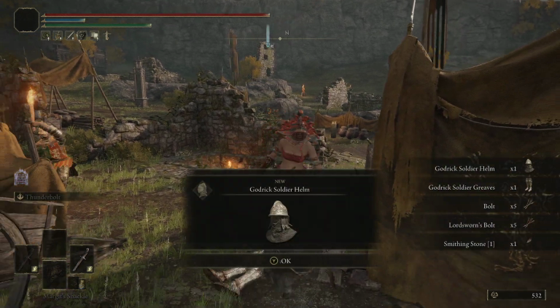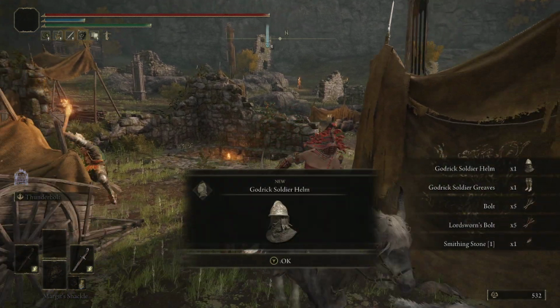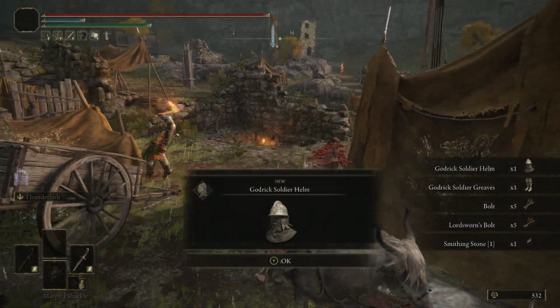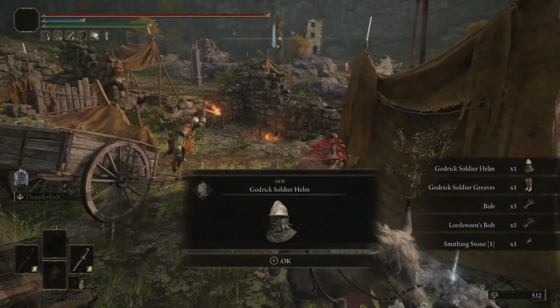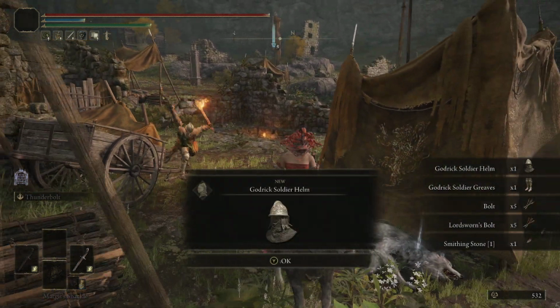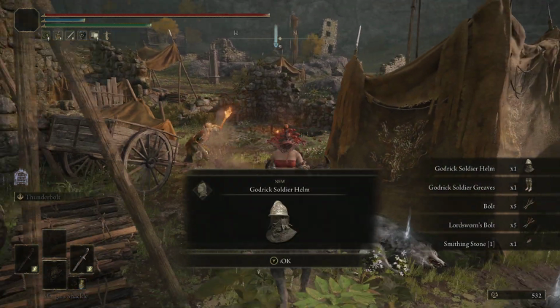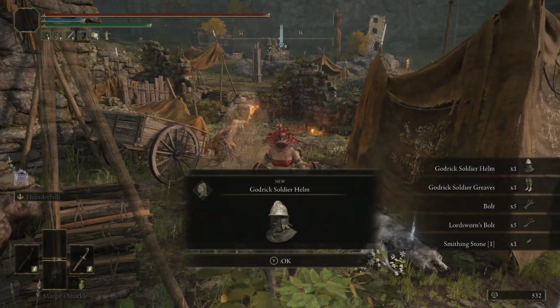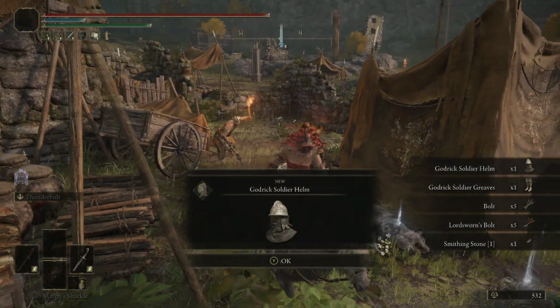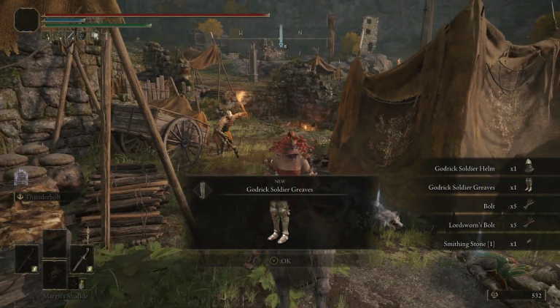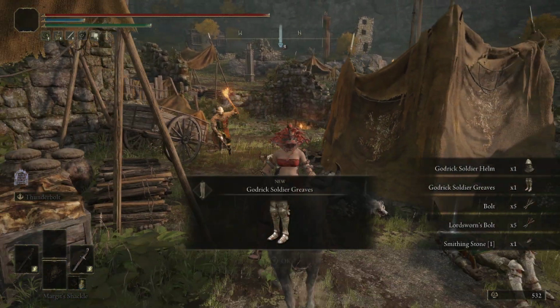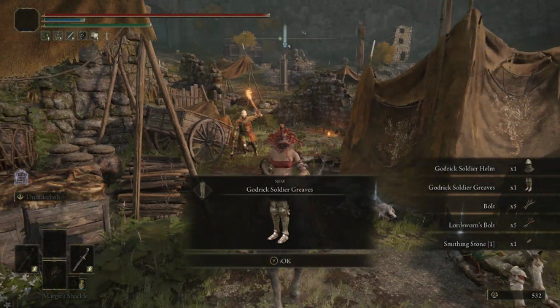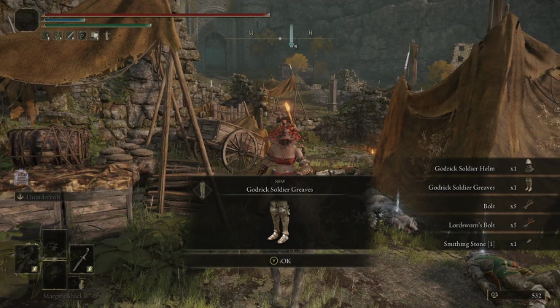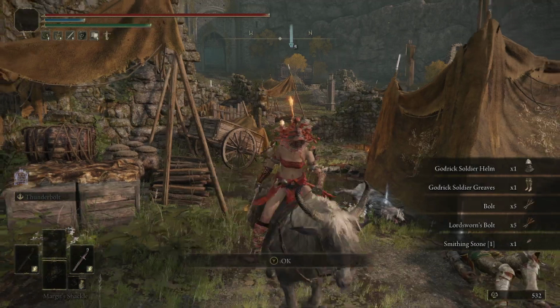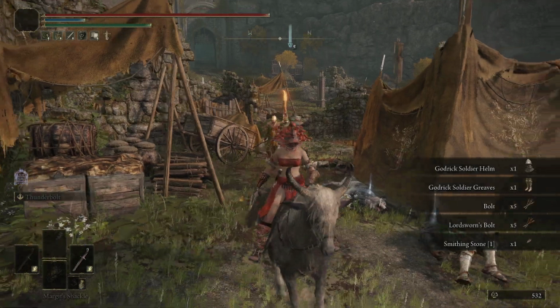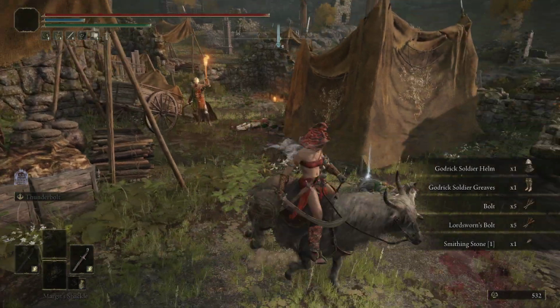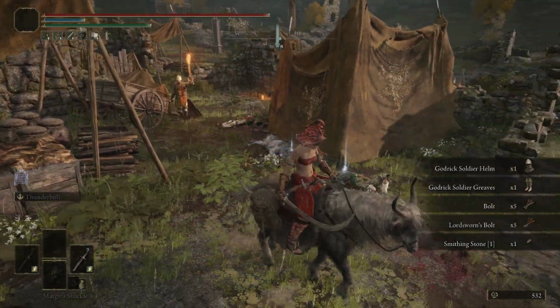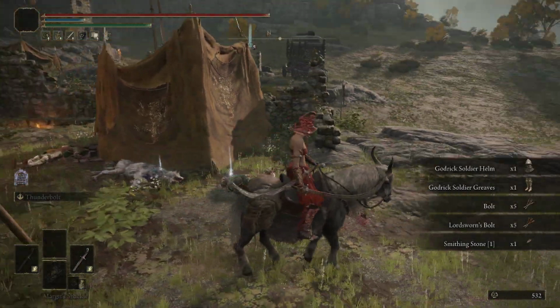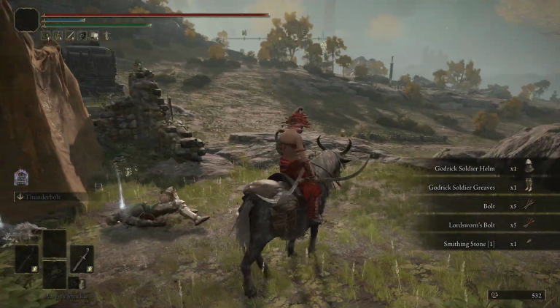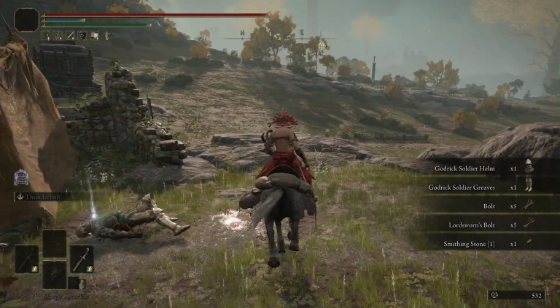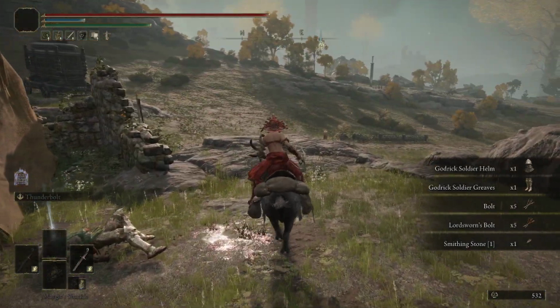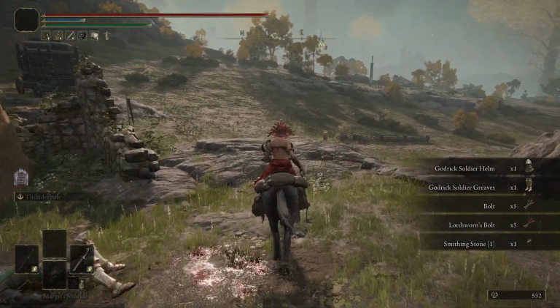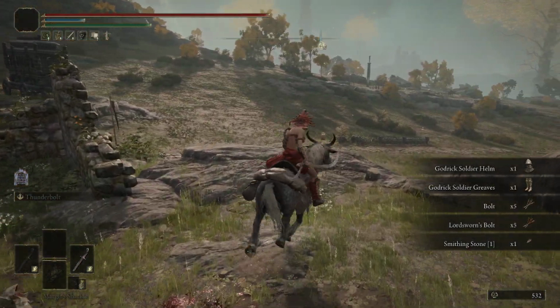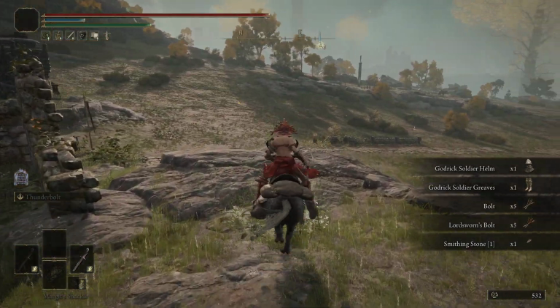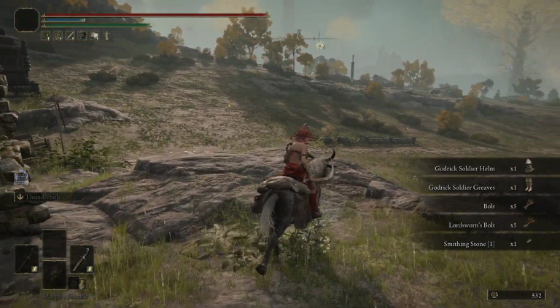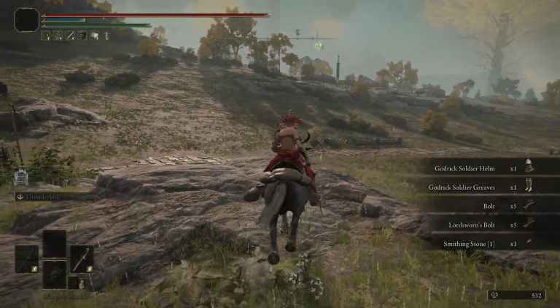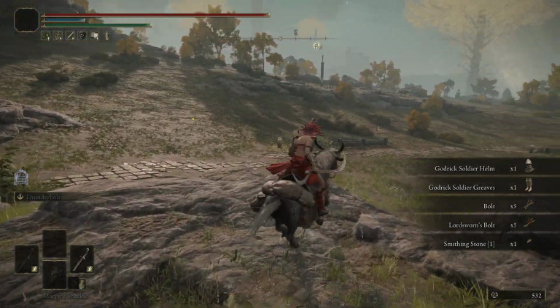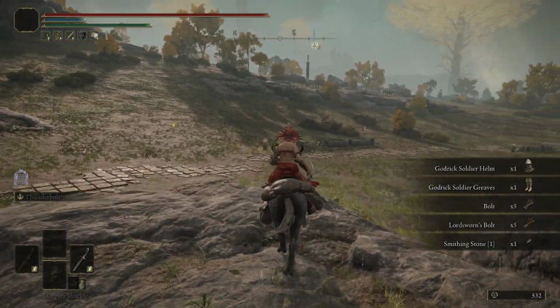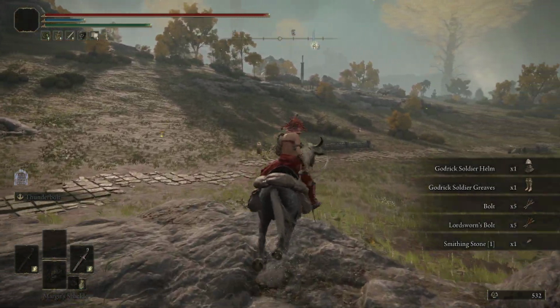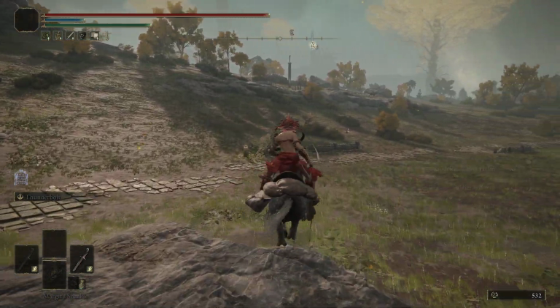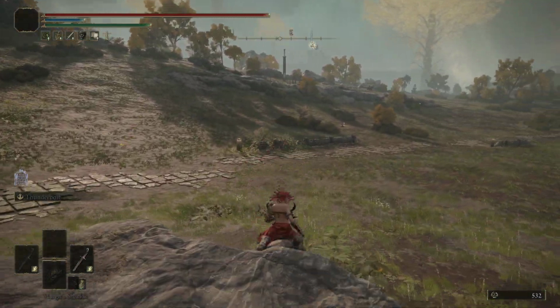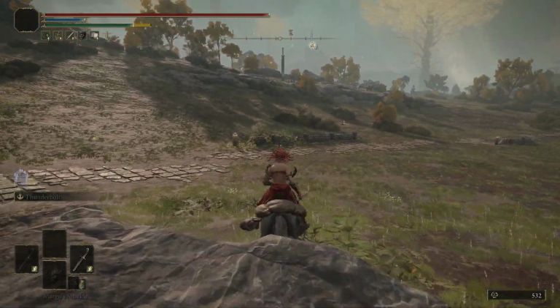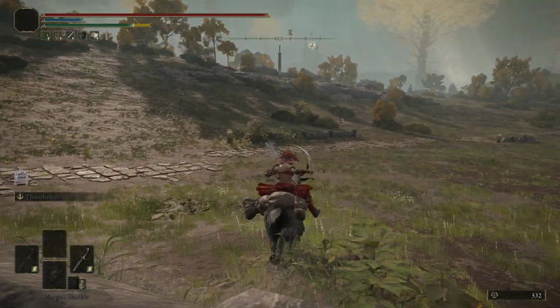As you can see, he dropped the helmet and the Greaves, and they also have a chance to drop their coat and gauntlets as well.